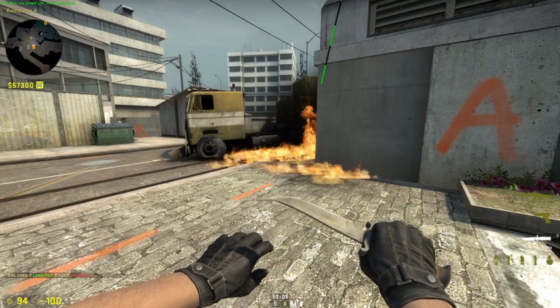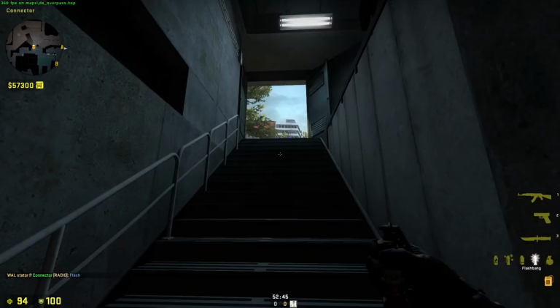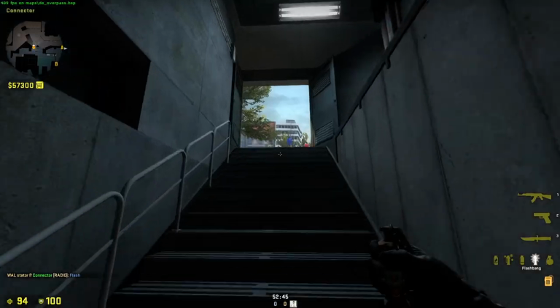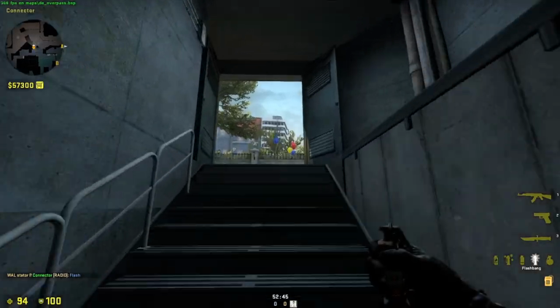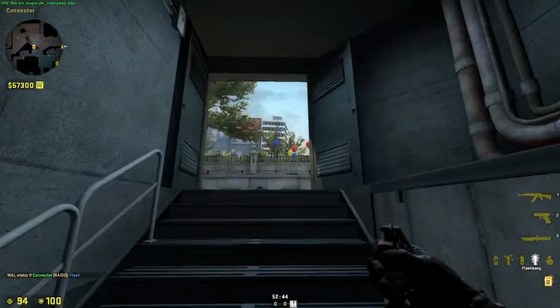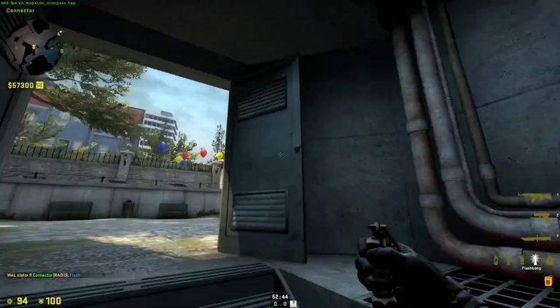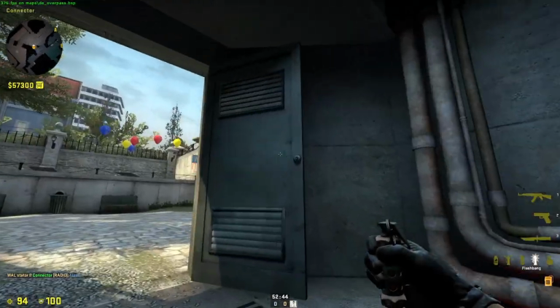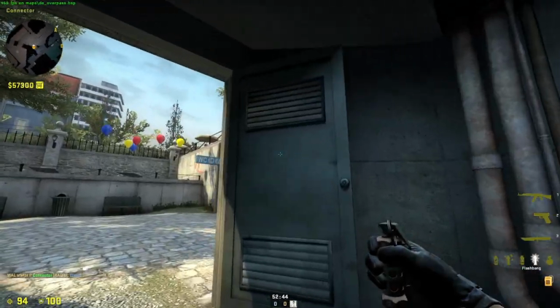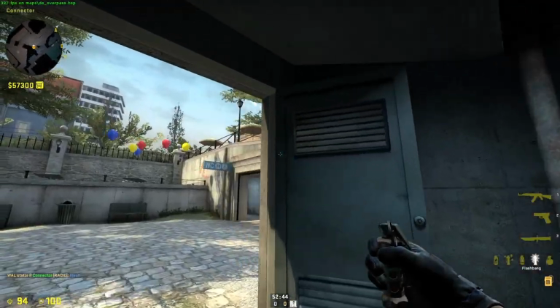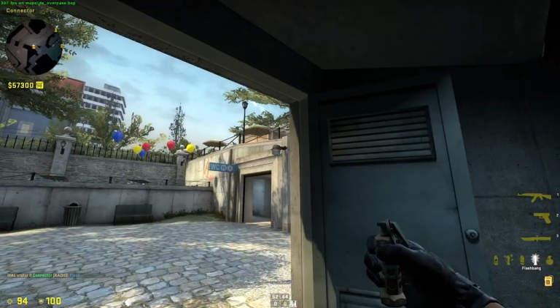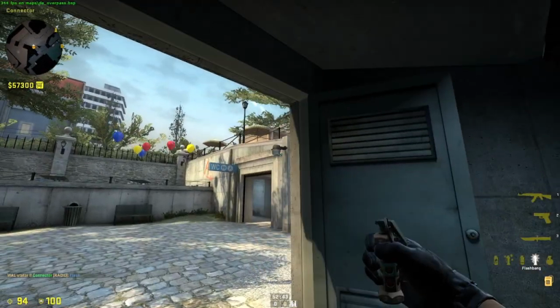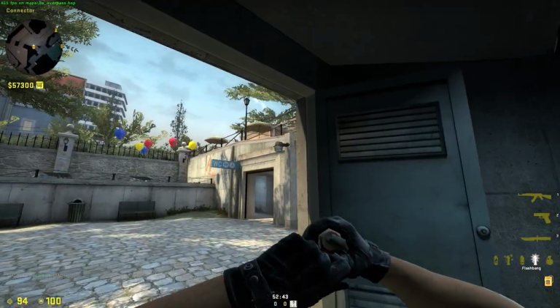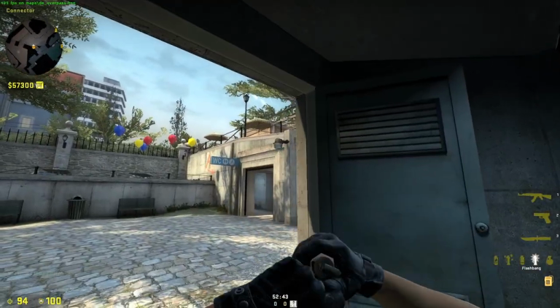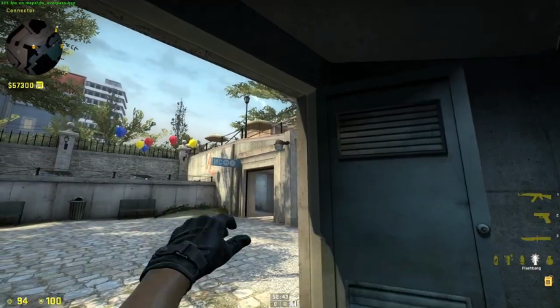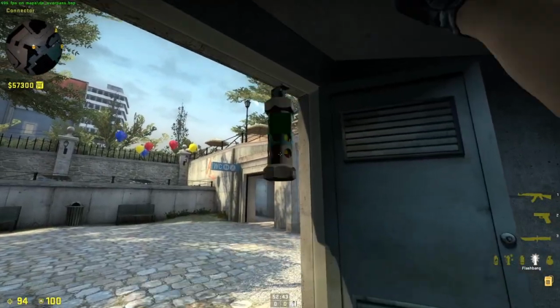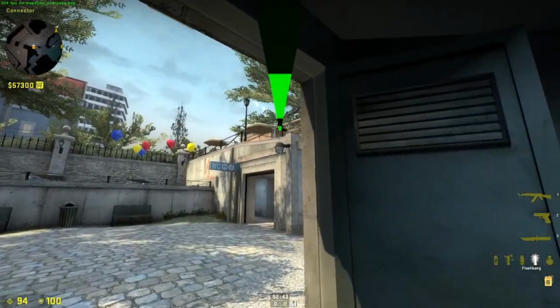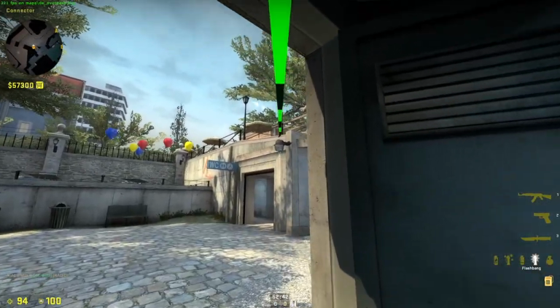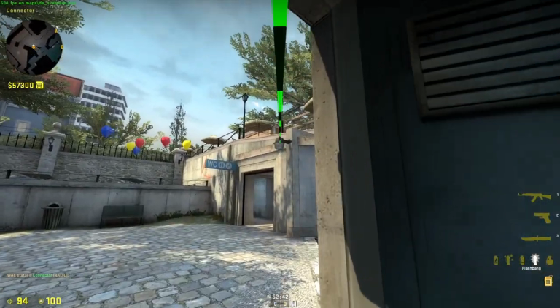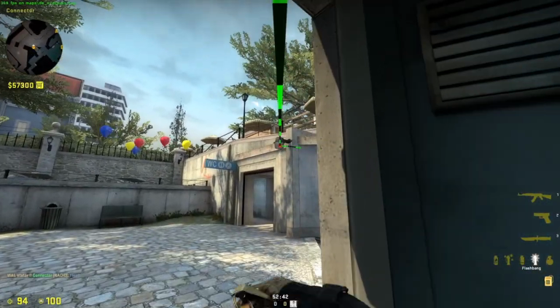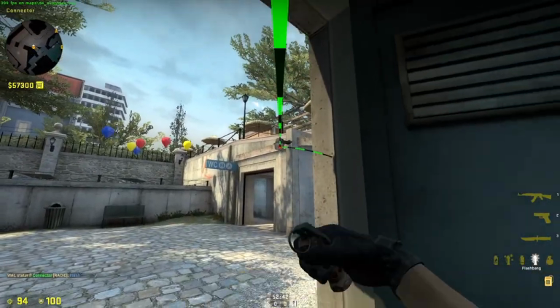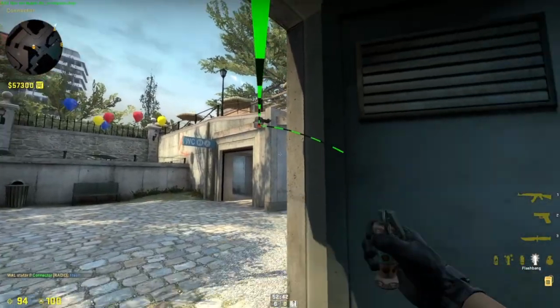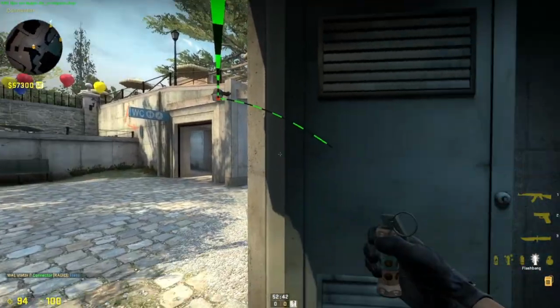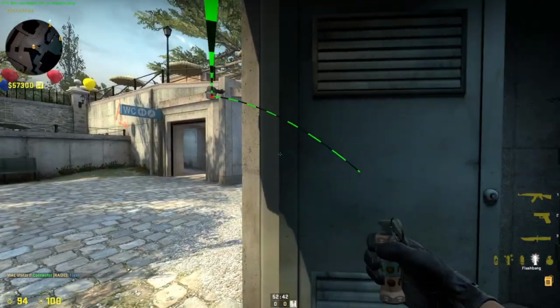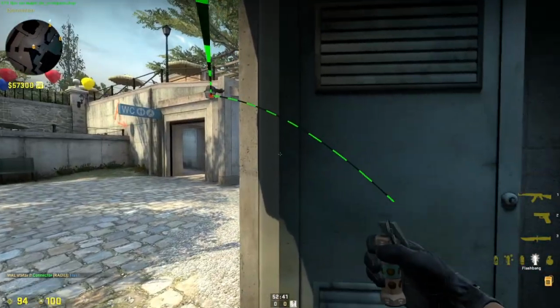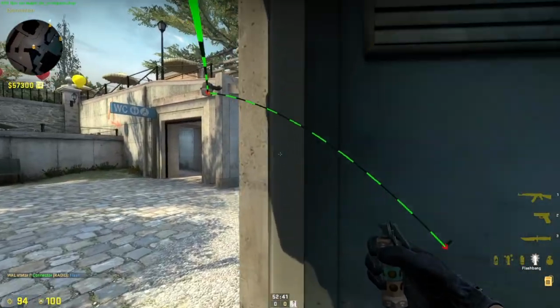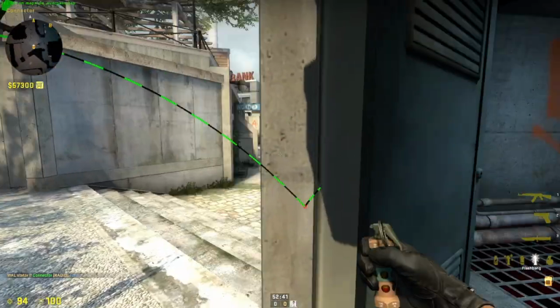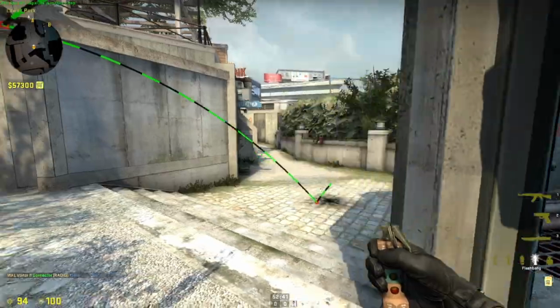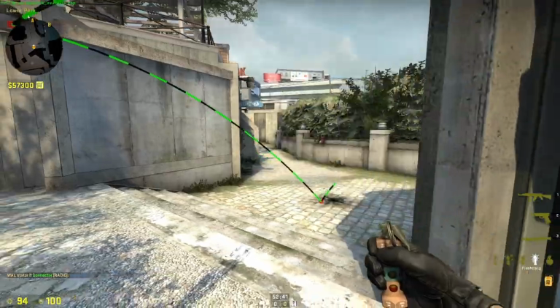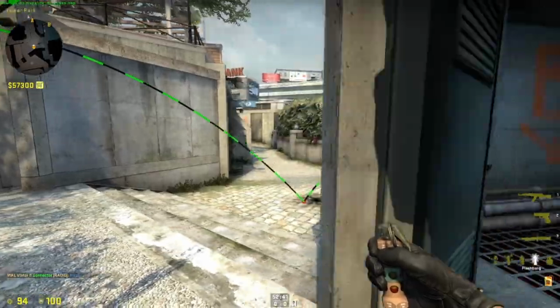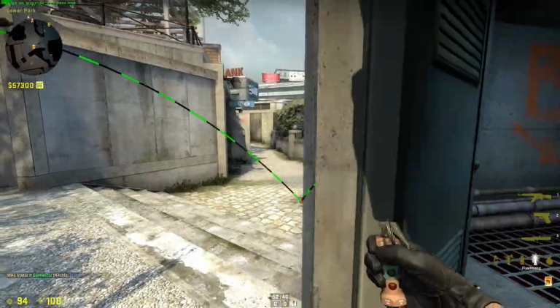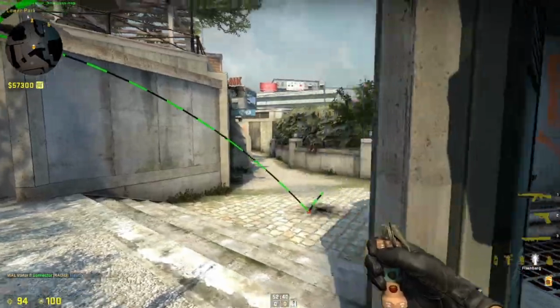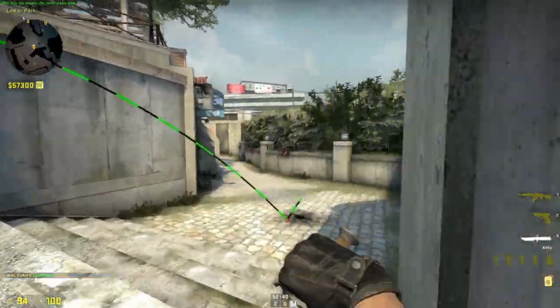You can flash to exit con — just look at that and throw. It will bounce and it will clear that.